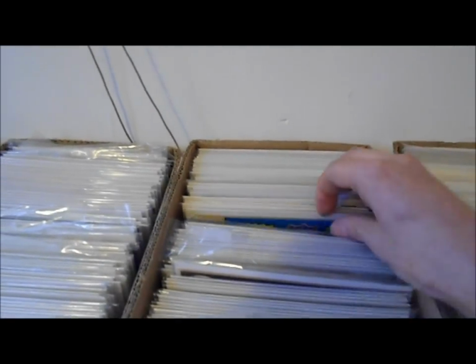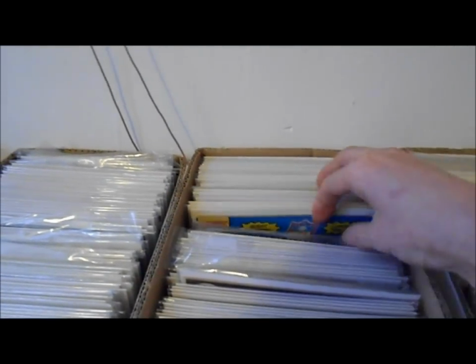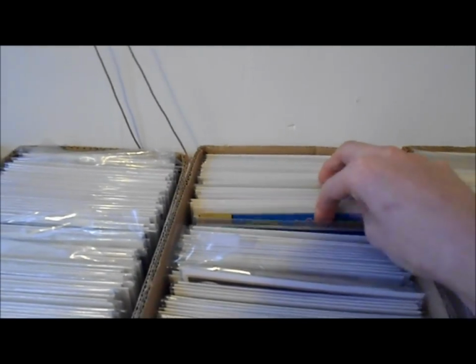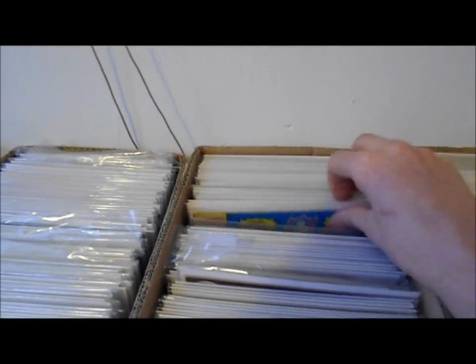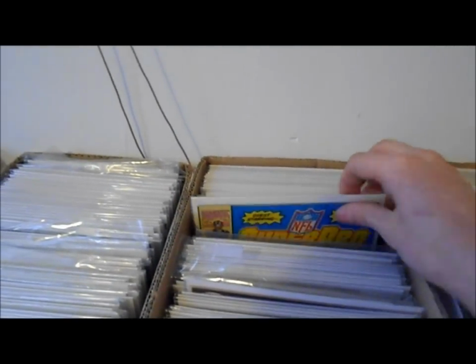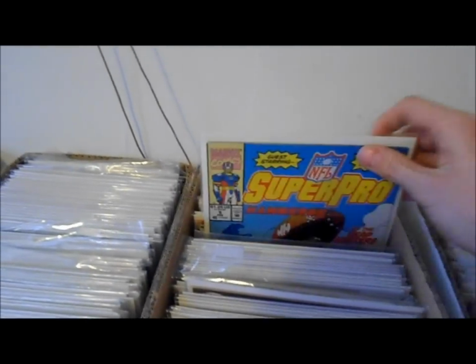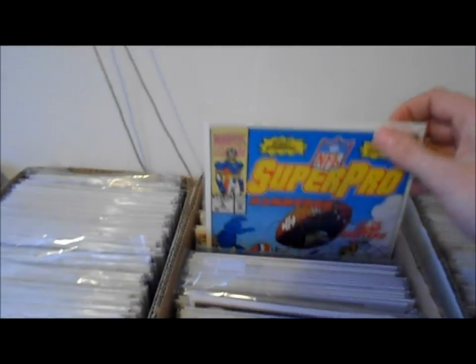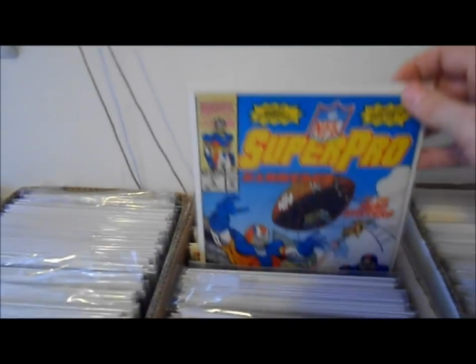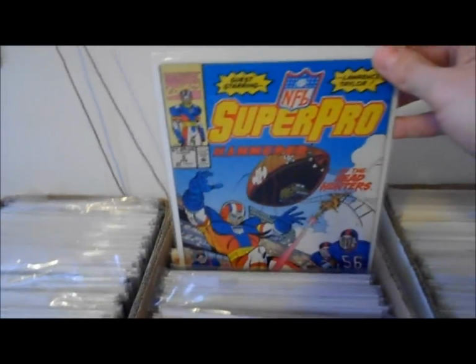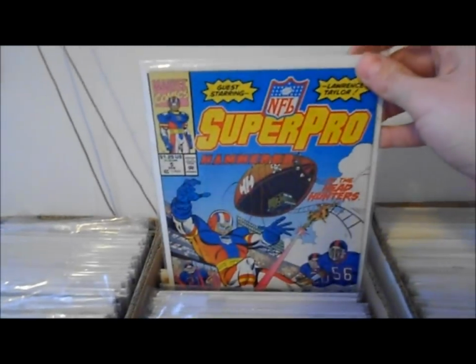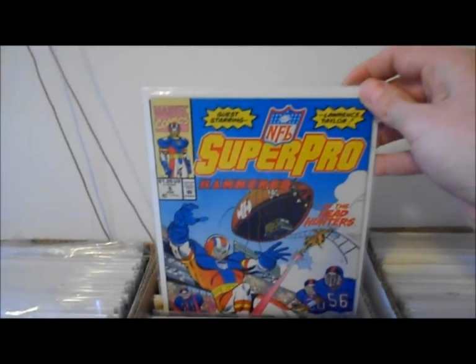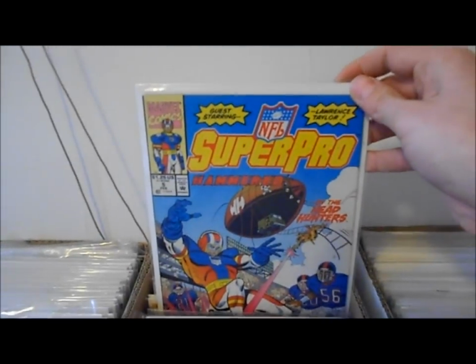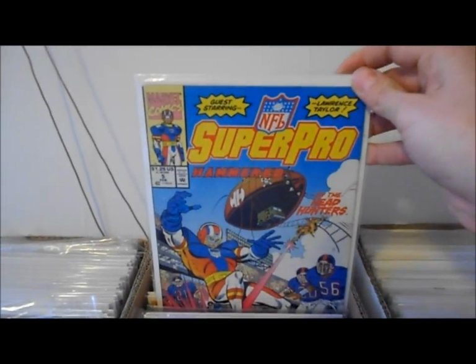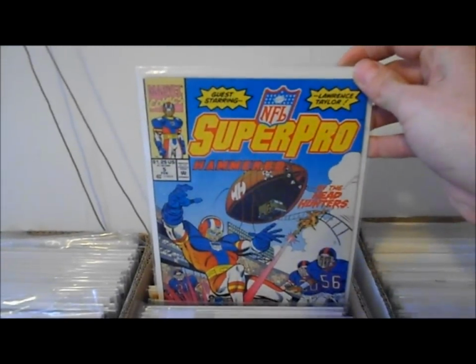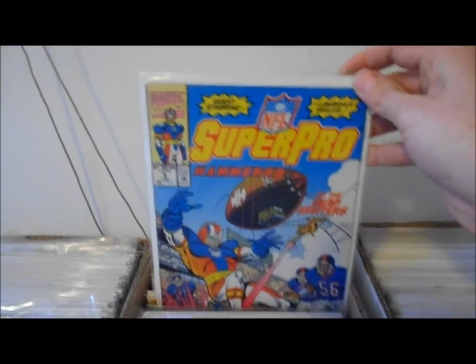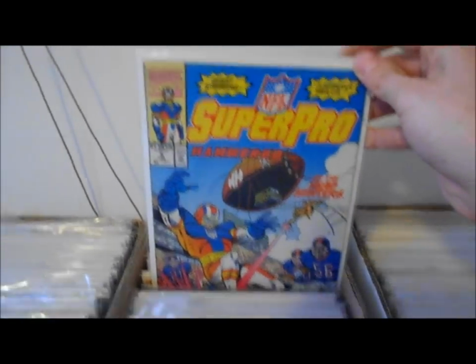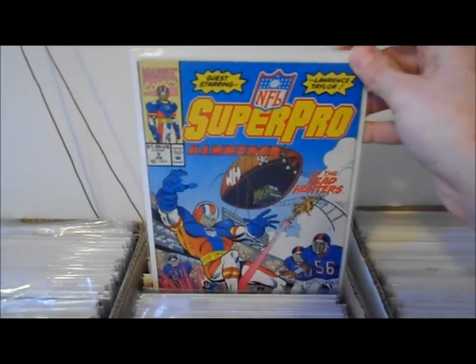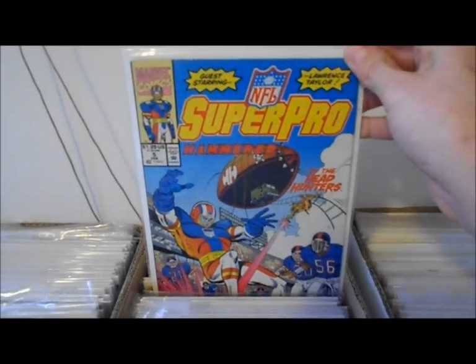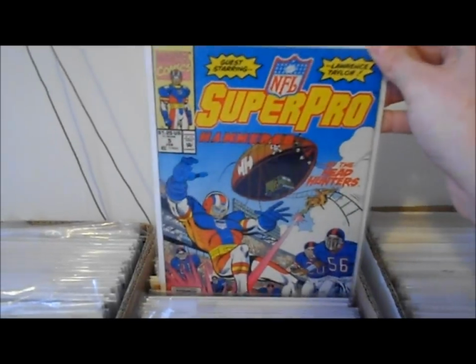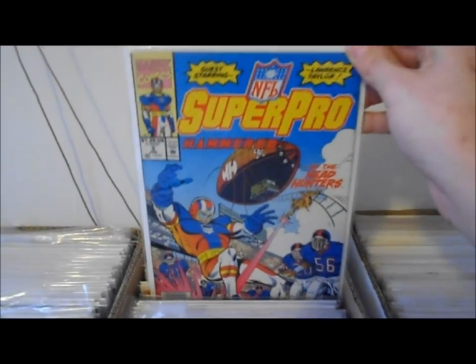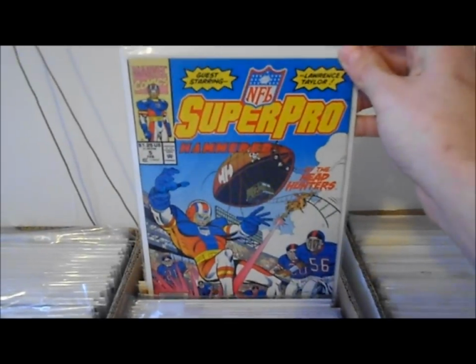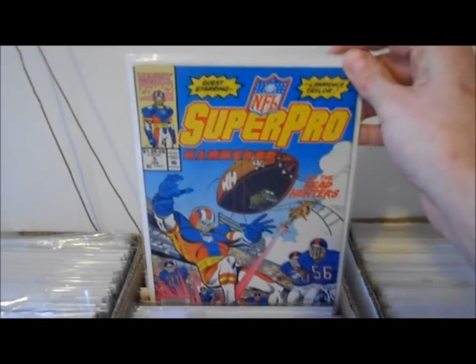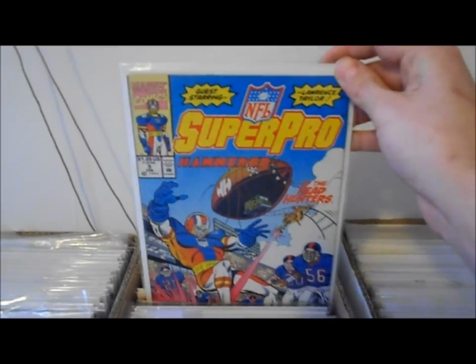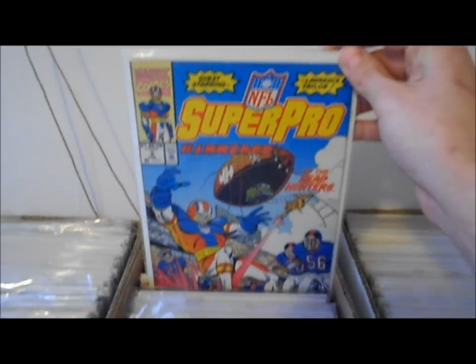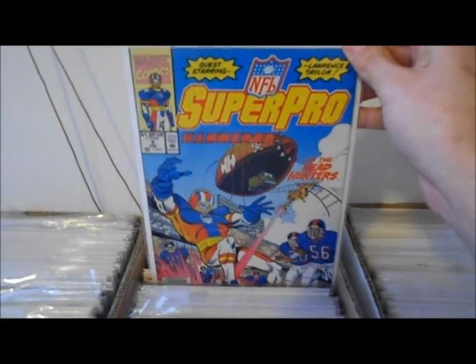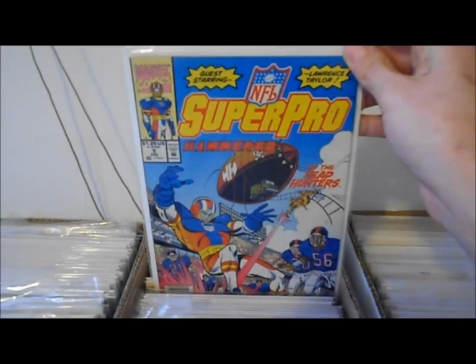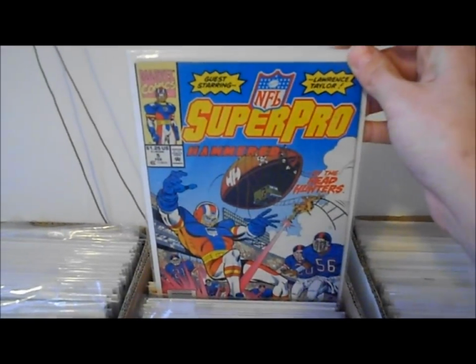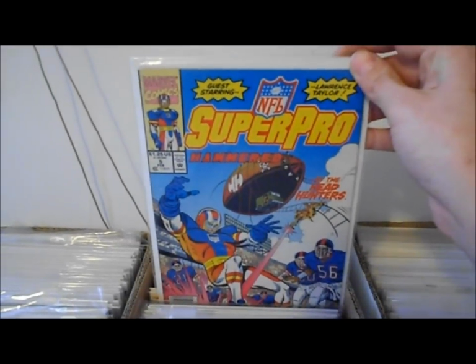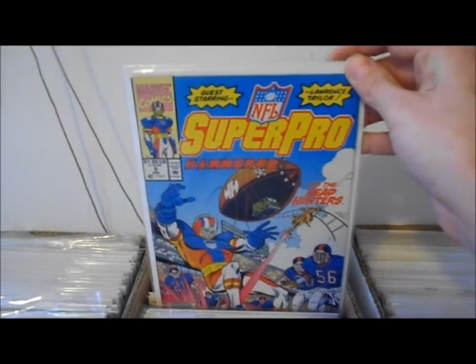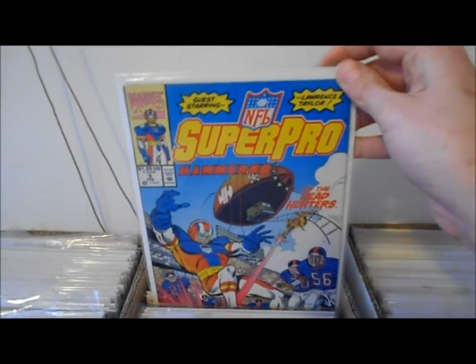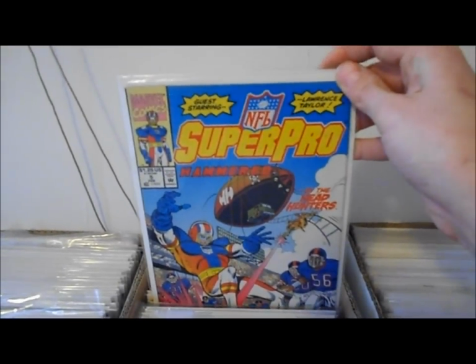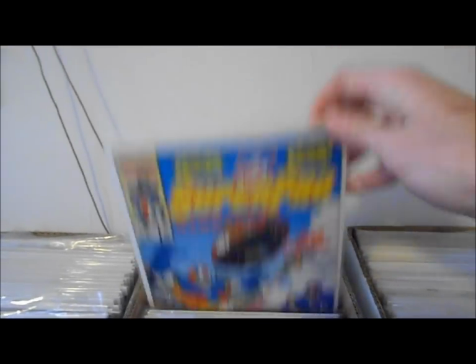Wait, here's a classic — oh my god, NFL Super Pro number five. Now that right there is rare, let me tell you. It's worth thousands of dollars.